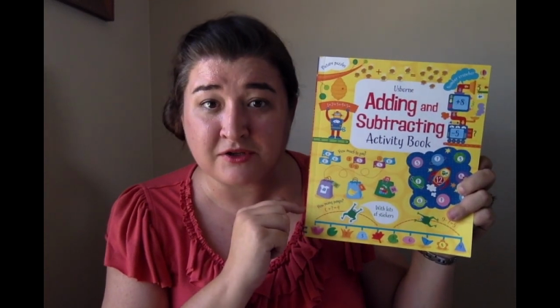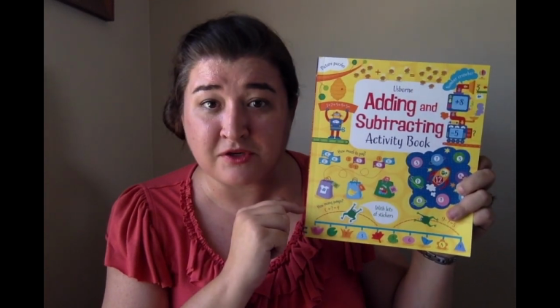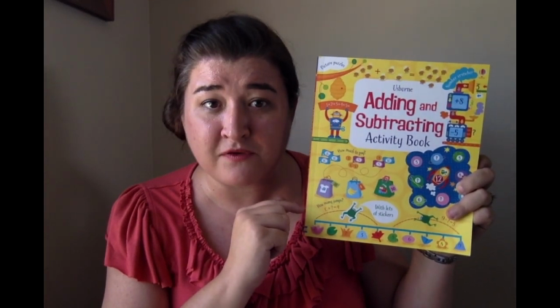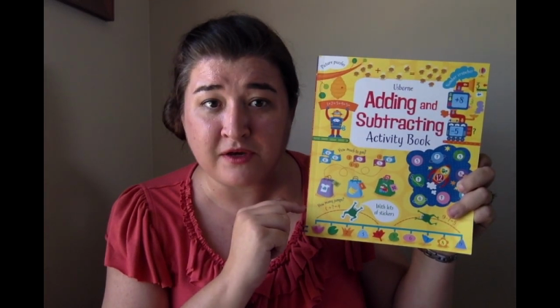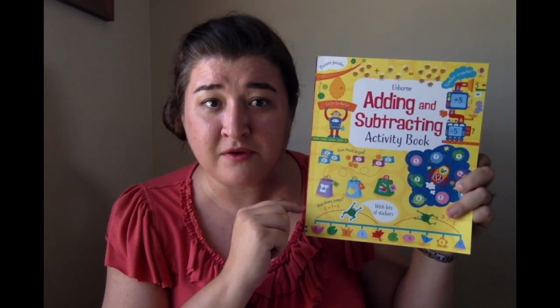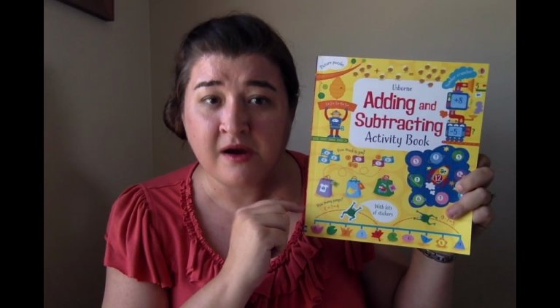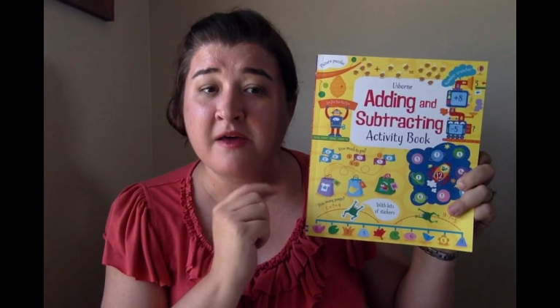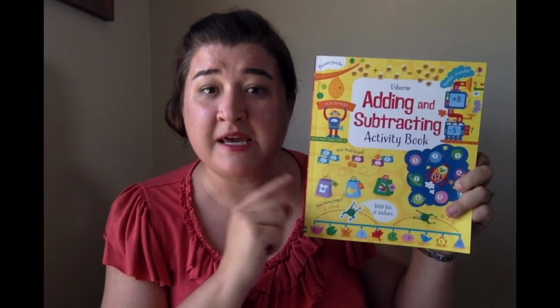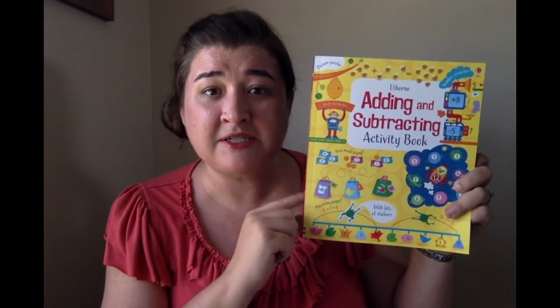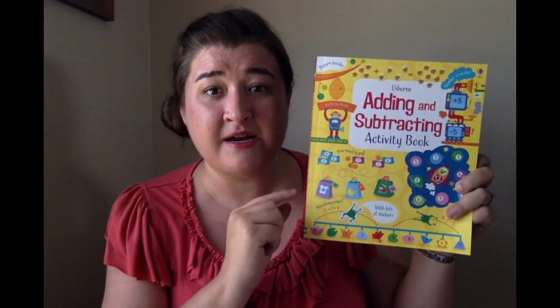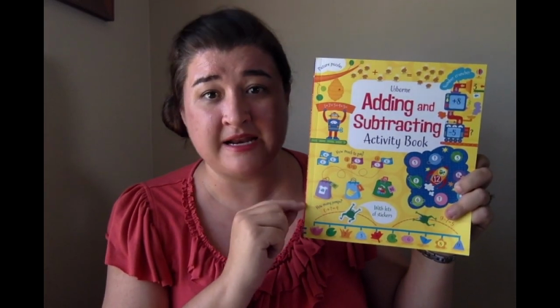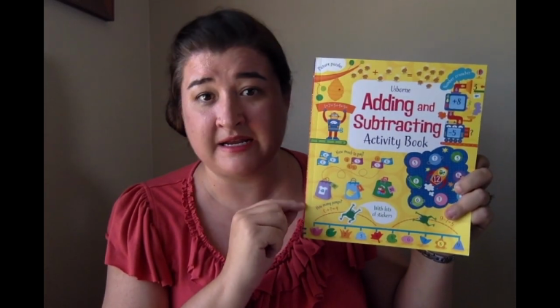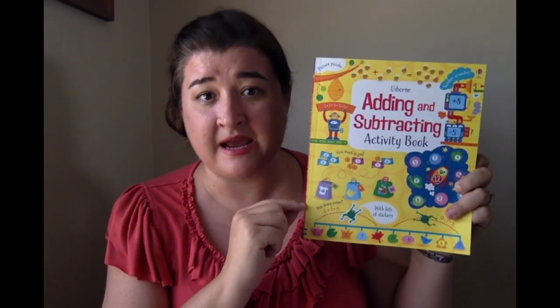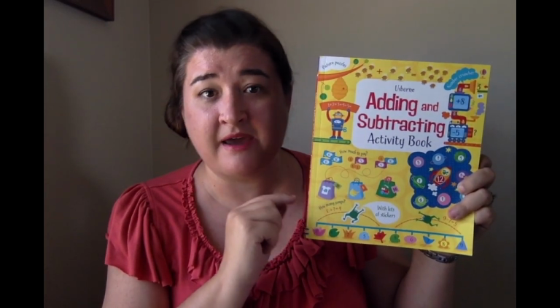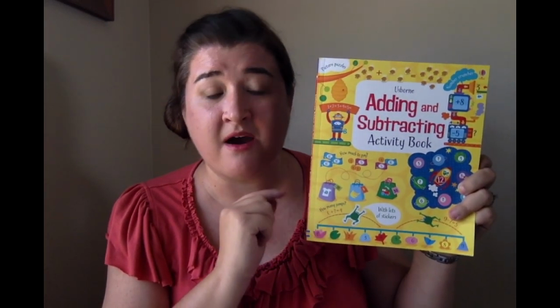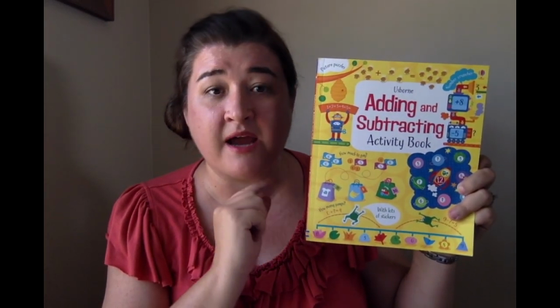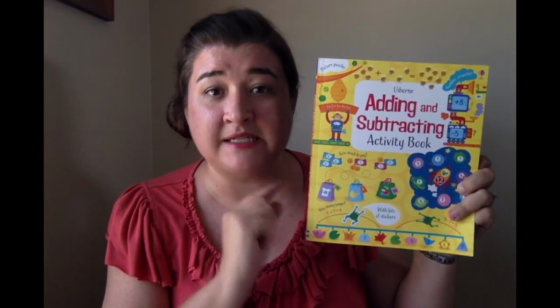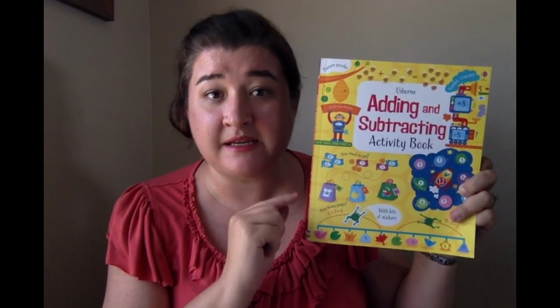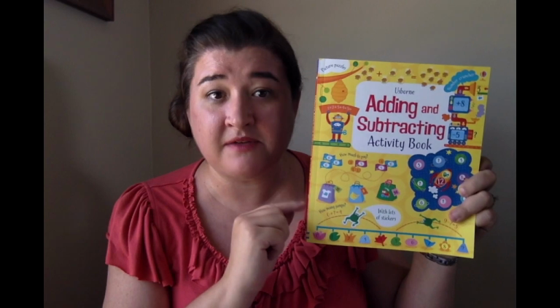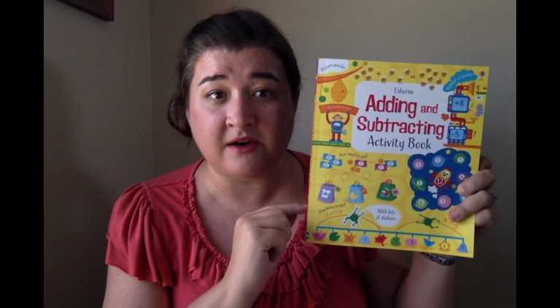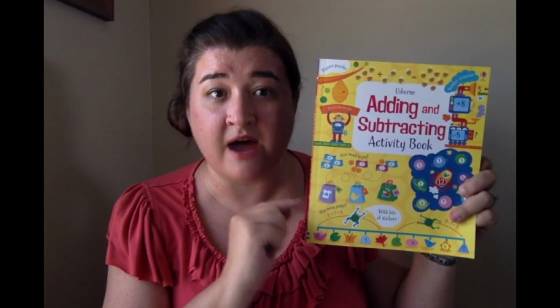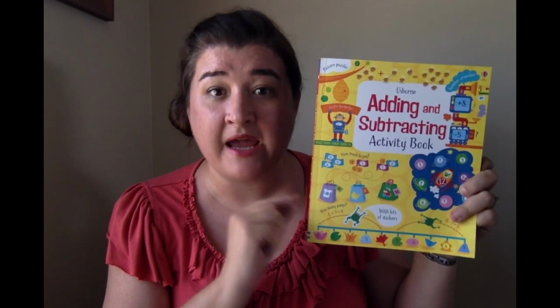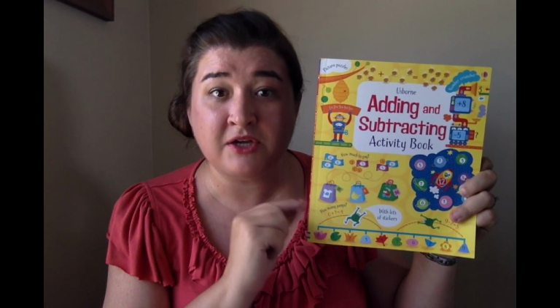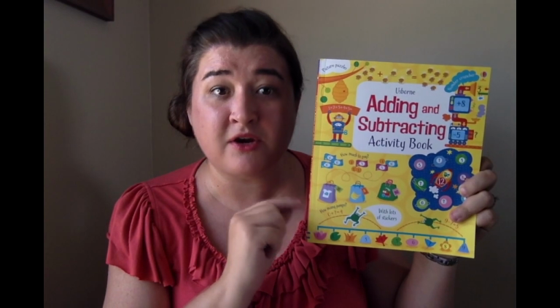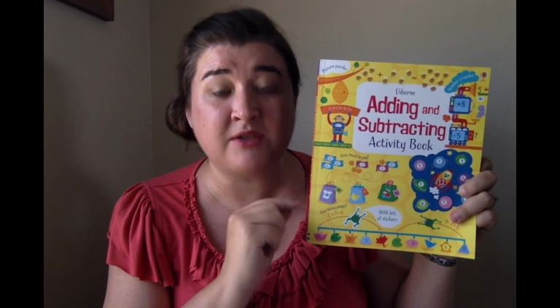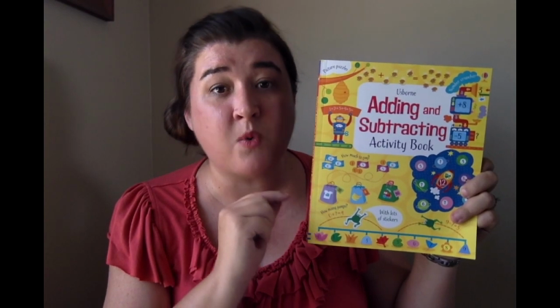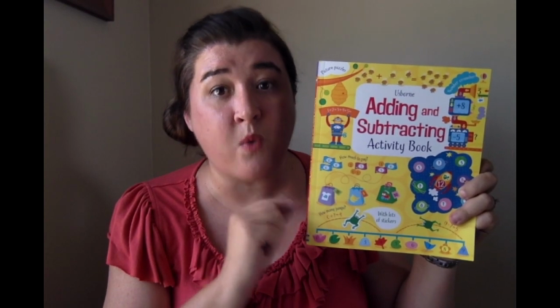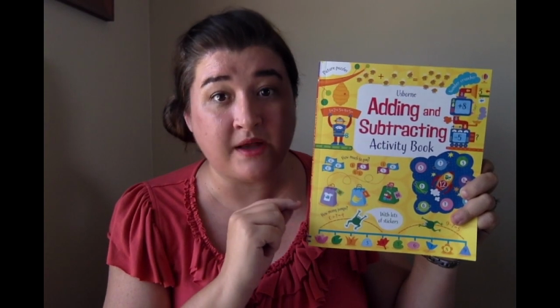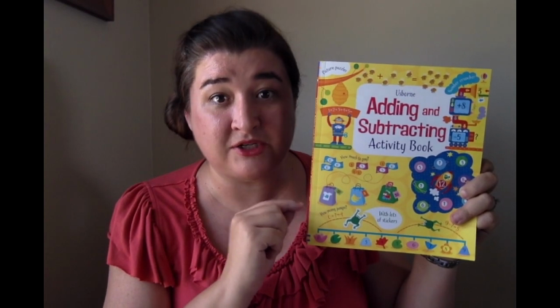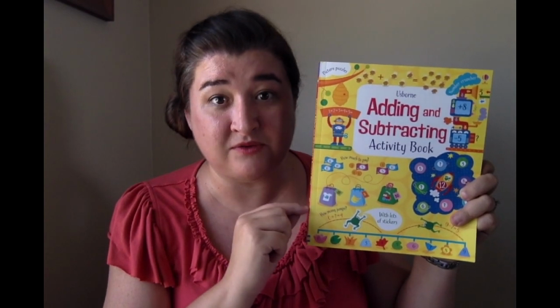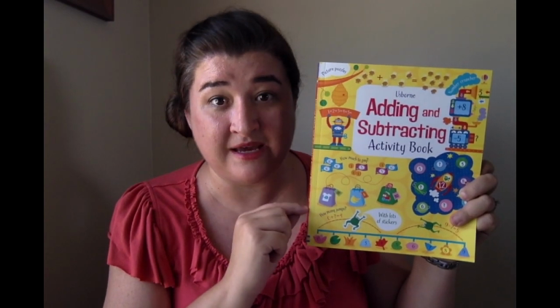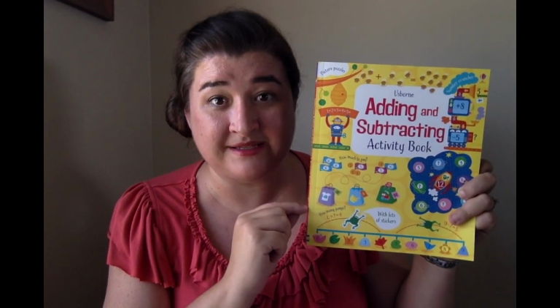There's an answer key in here too for parents. These are $9.99 — they are a steal of a deal and your kids will want to do these.